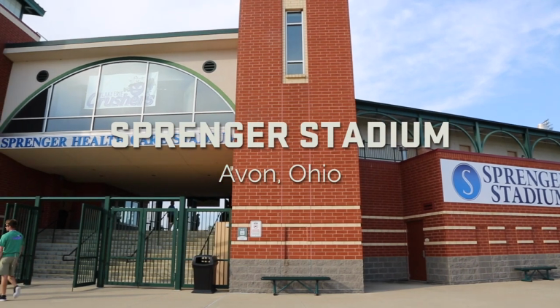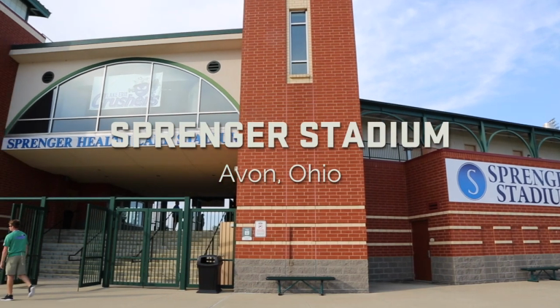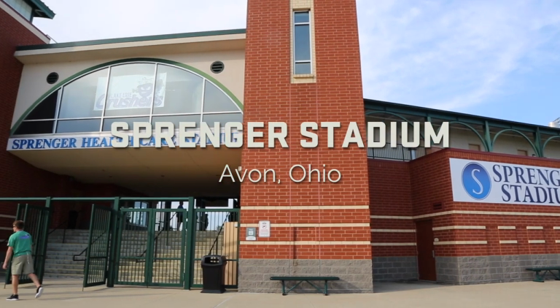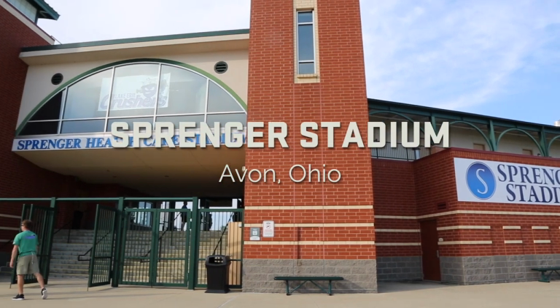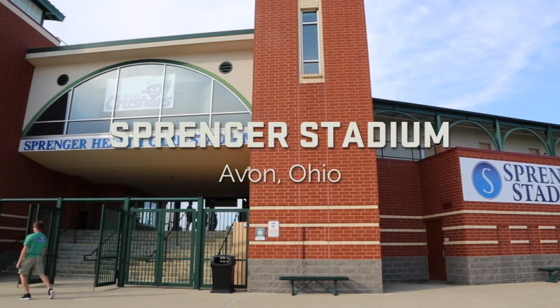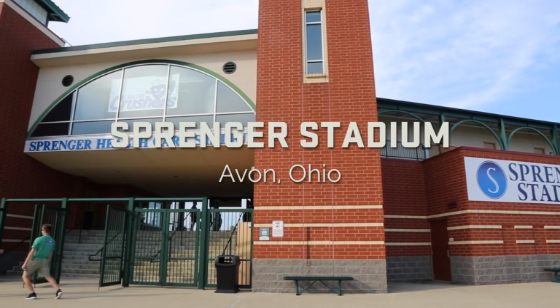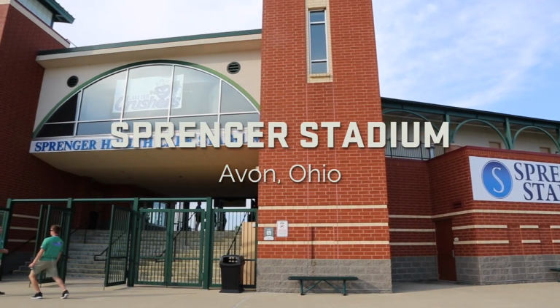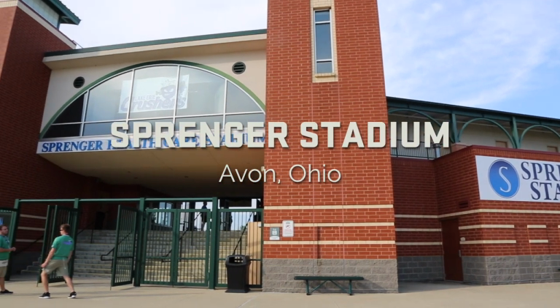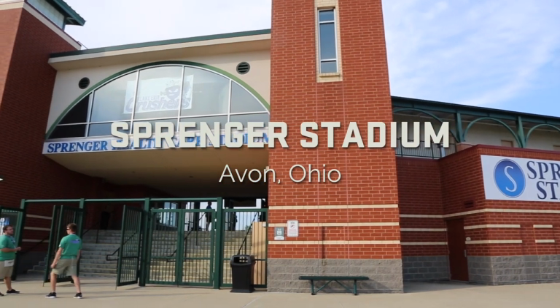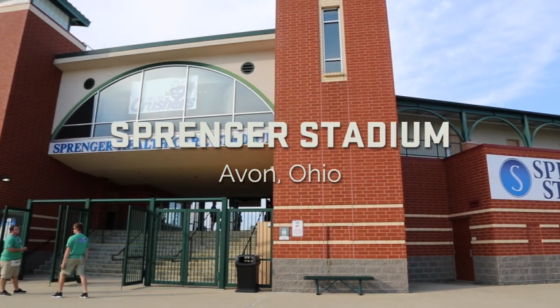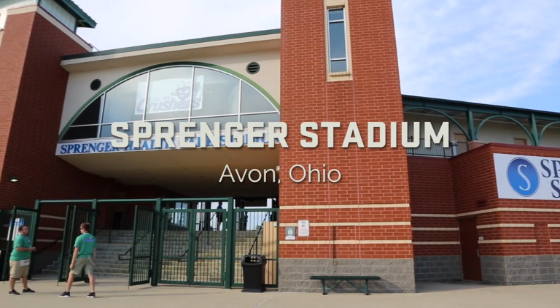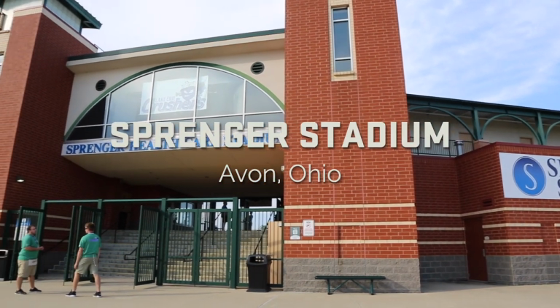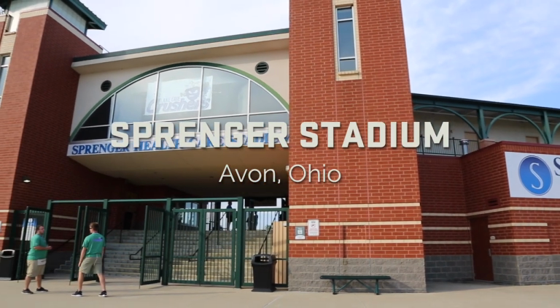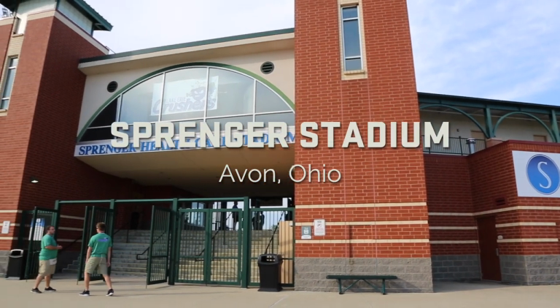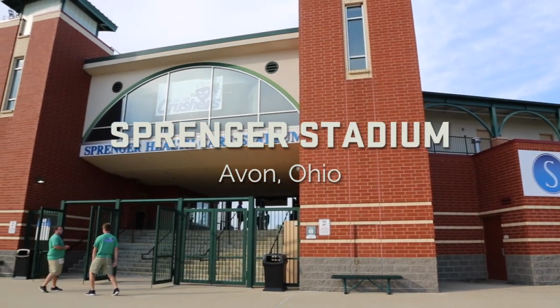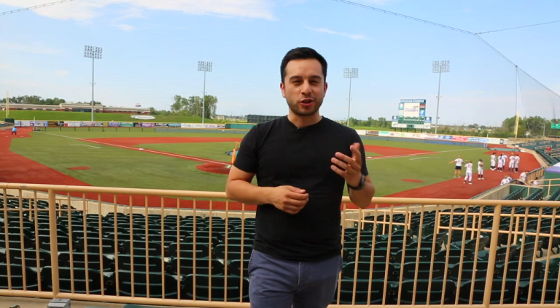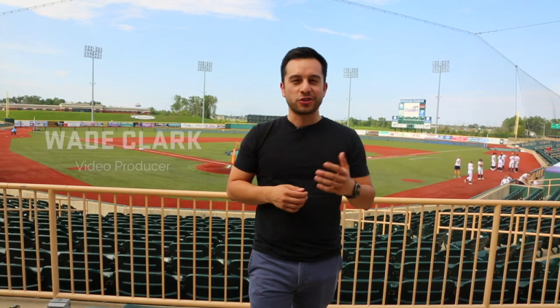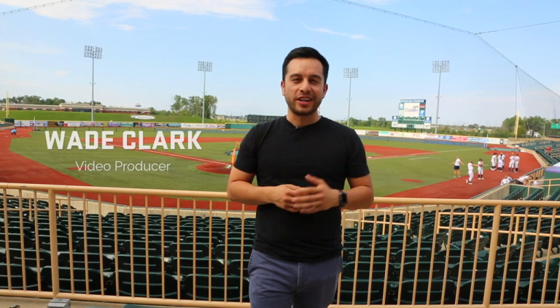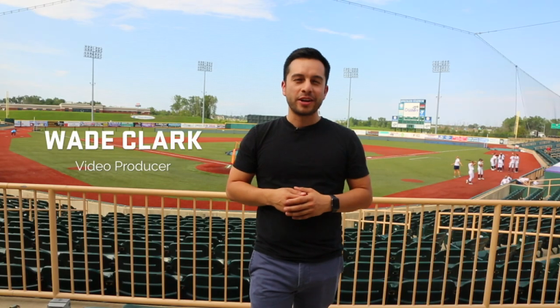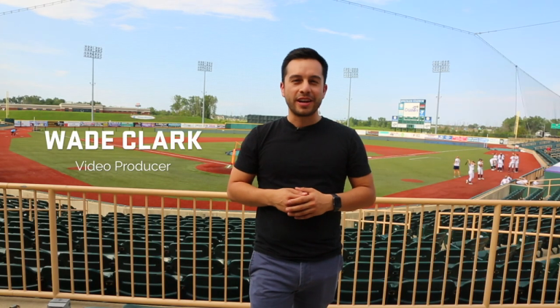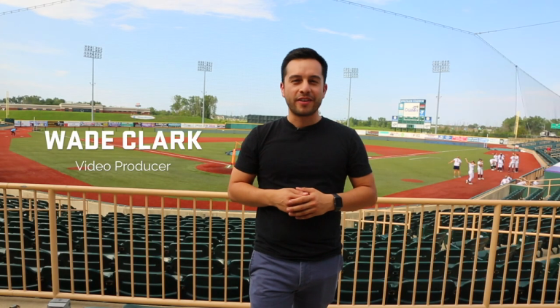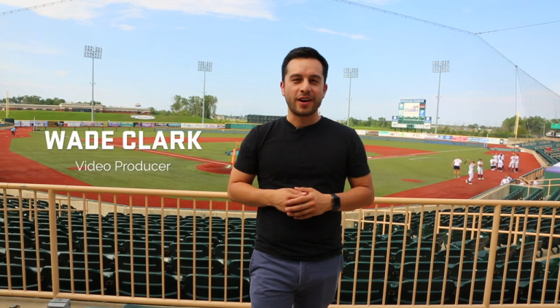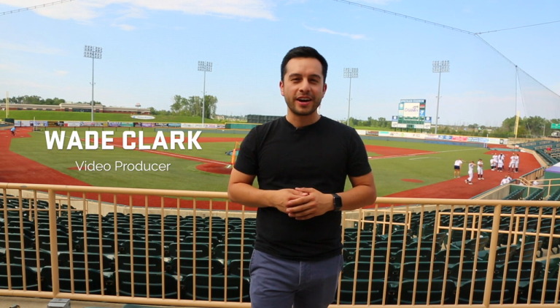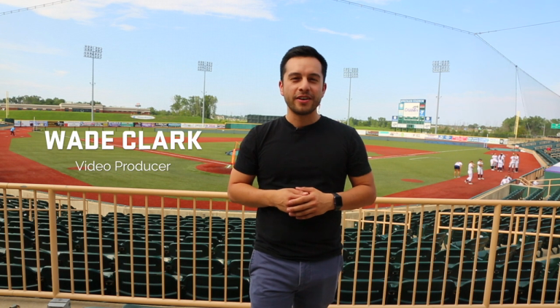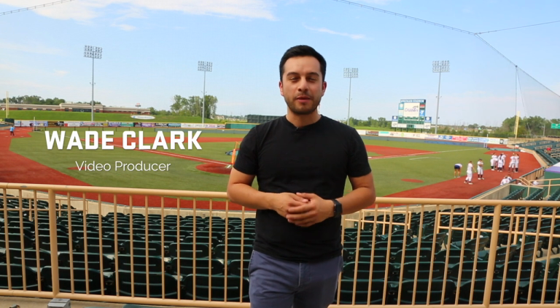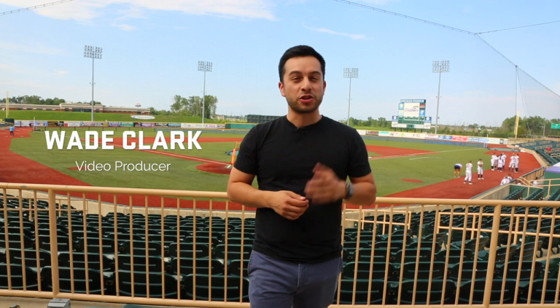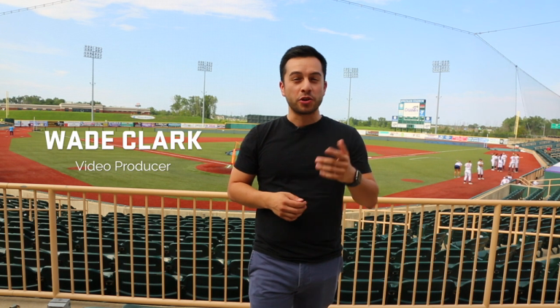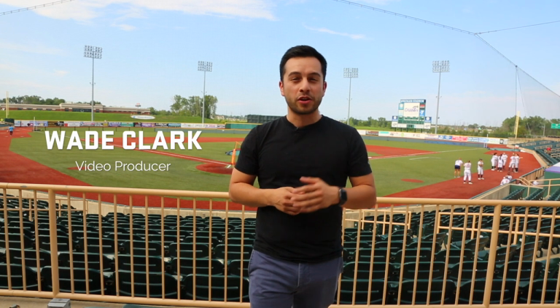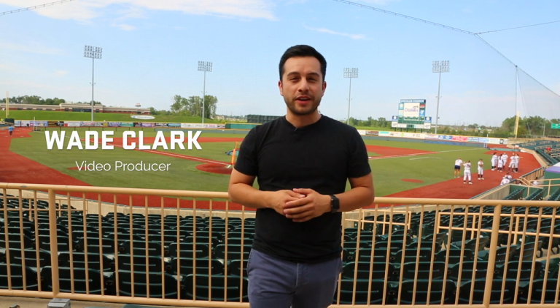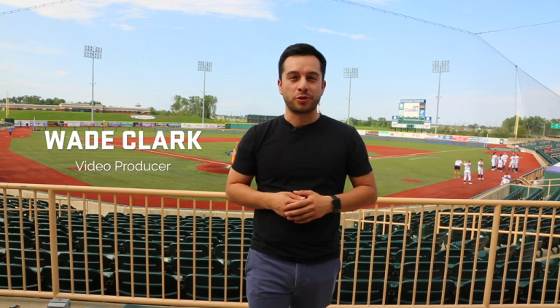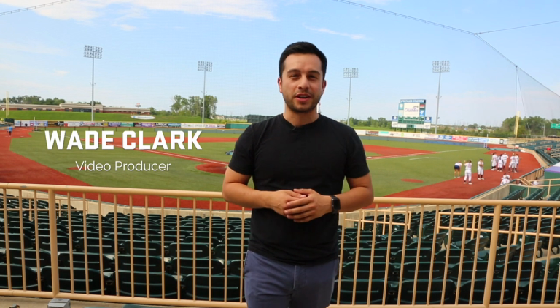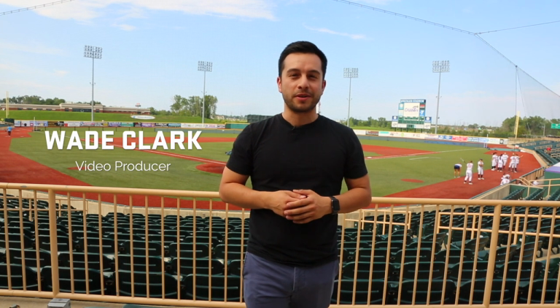Hey, what's up guys? We're here streaming professional softball at the Crusher Stadium in Avon, Ohio, and I'm going to show you our live streaming setup.